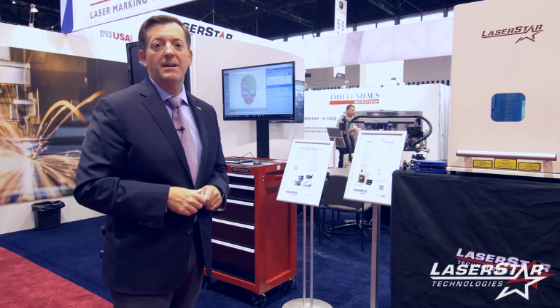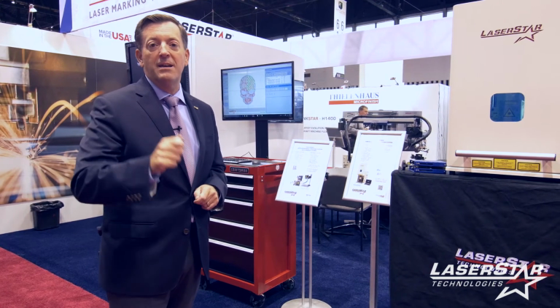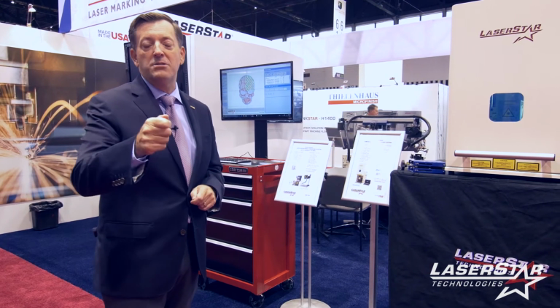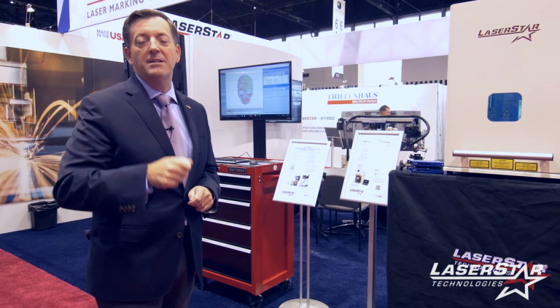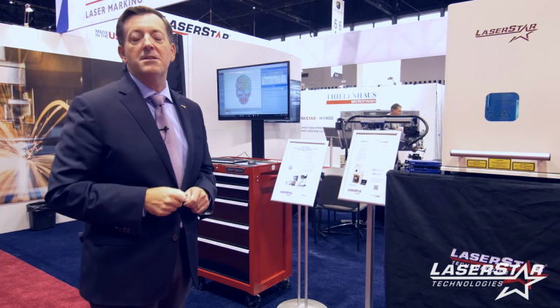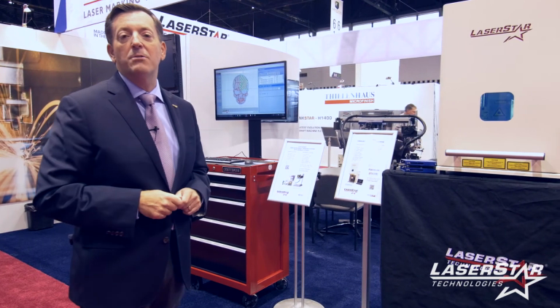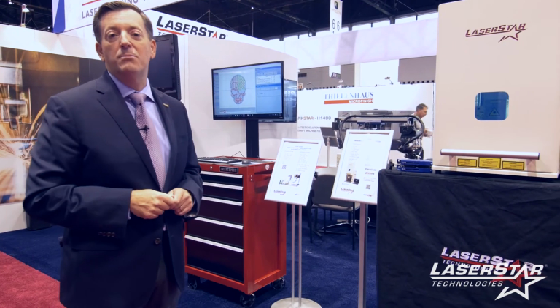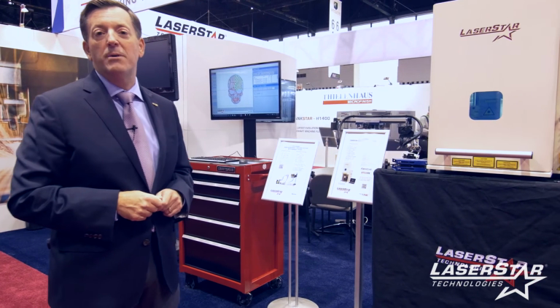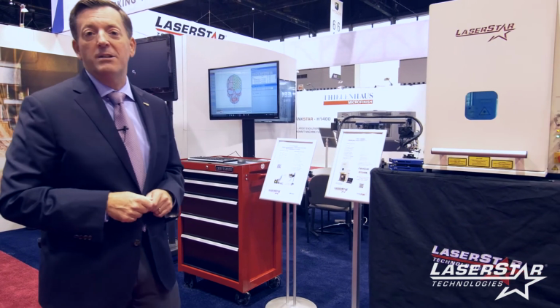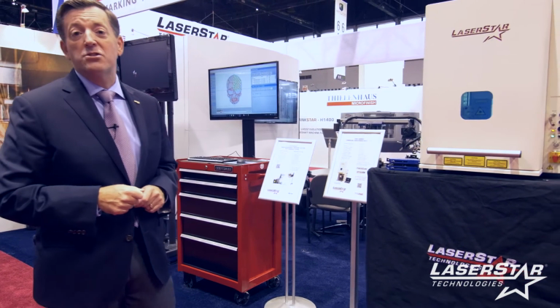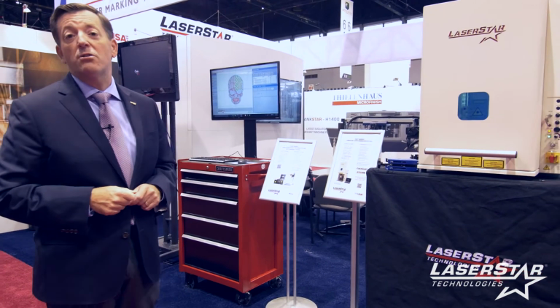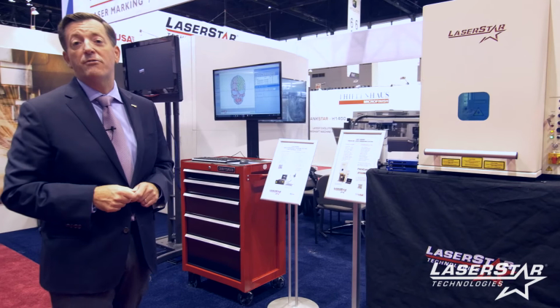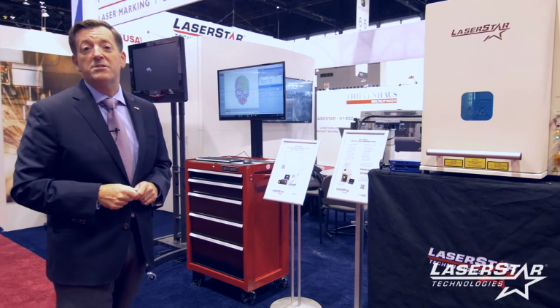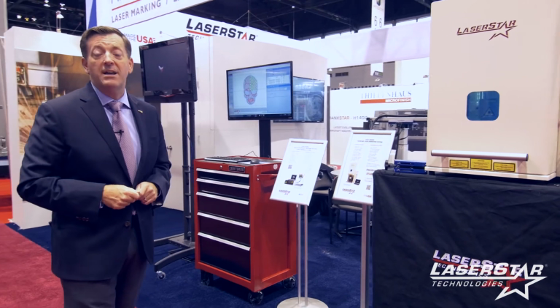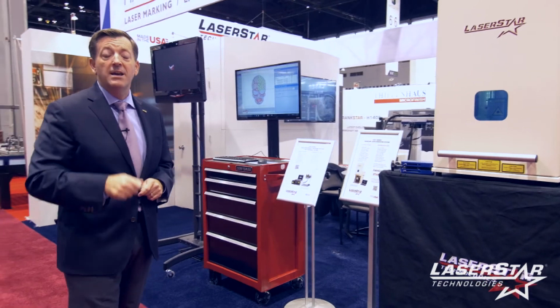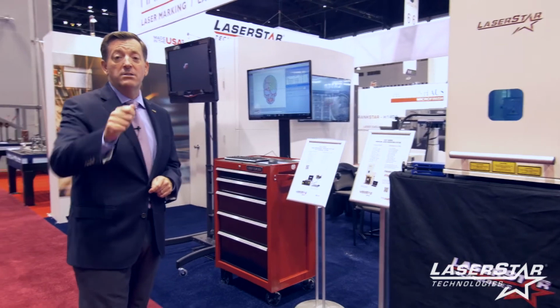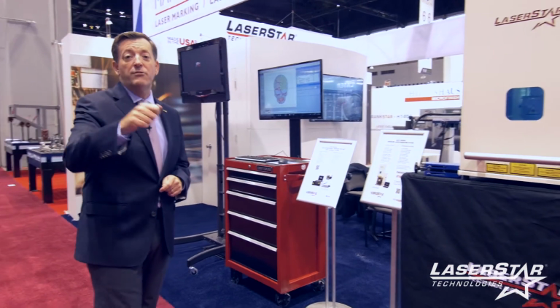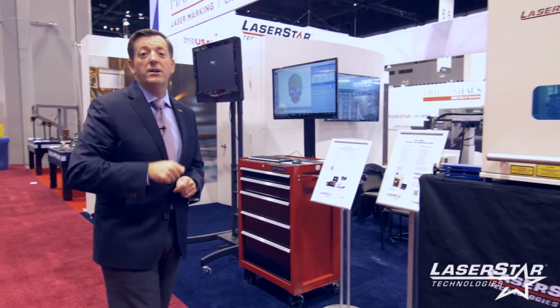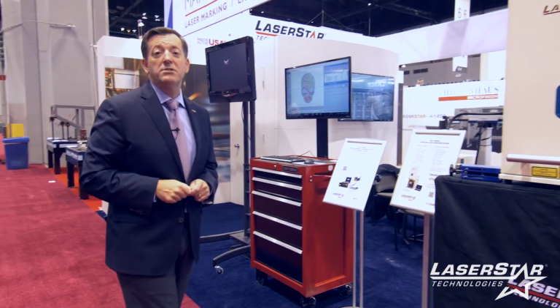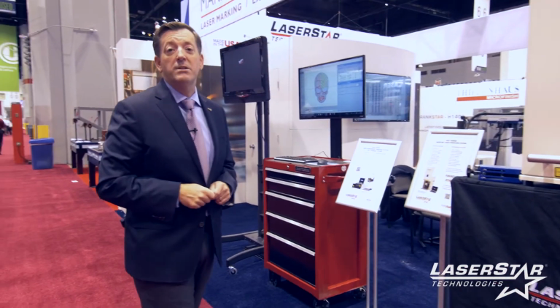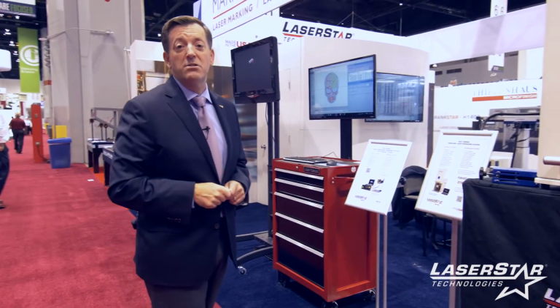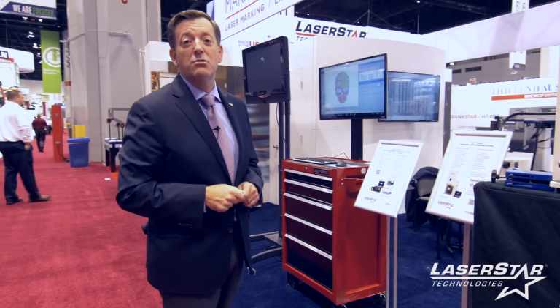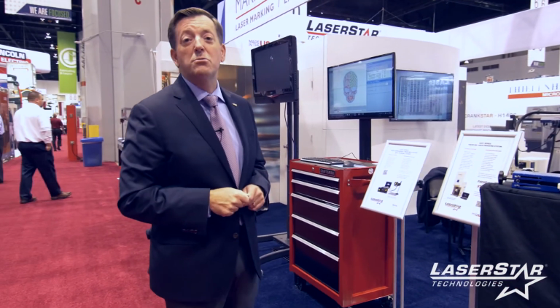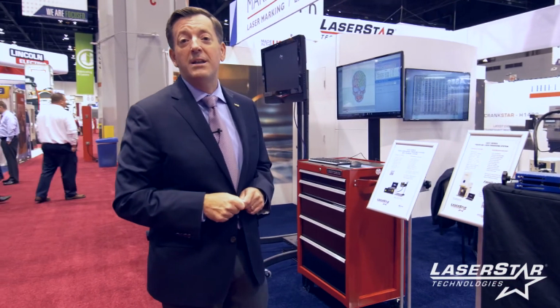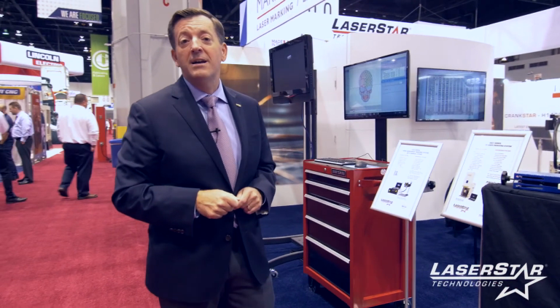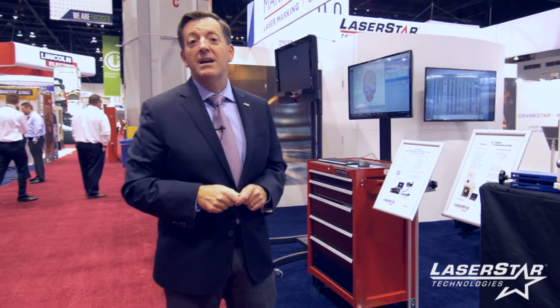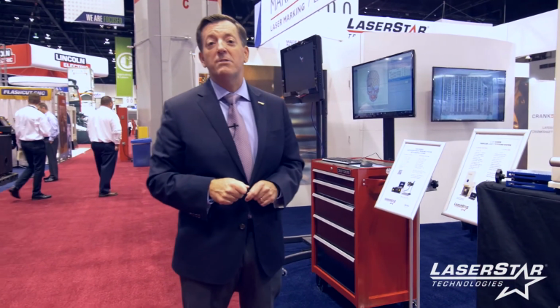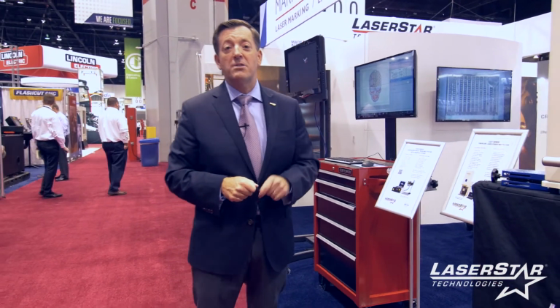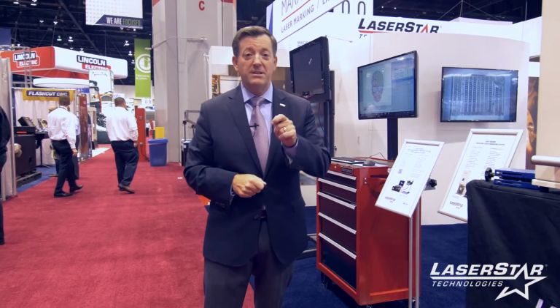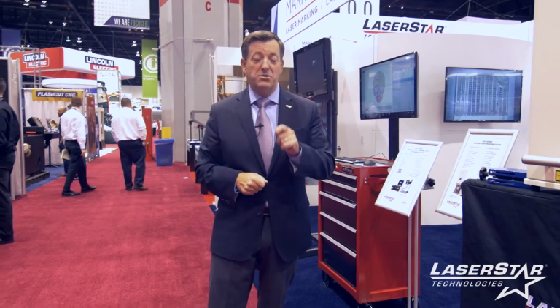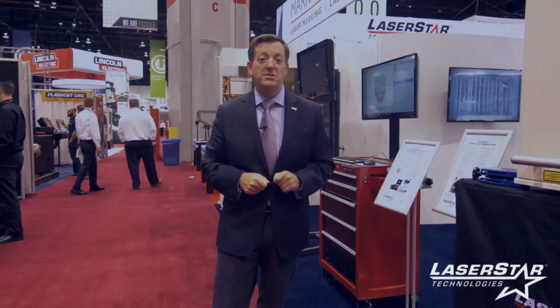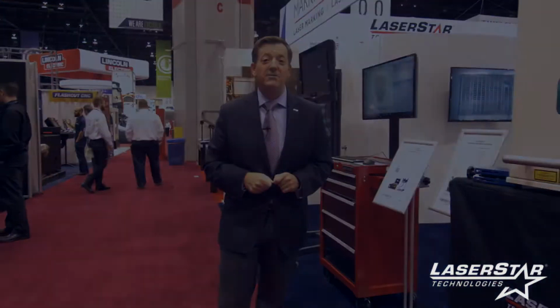Thanks for taking the time to learn more about what LaserStar offers today. Look for our next release on social media as well as on LaserStar TV.